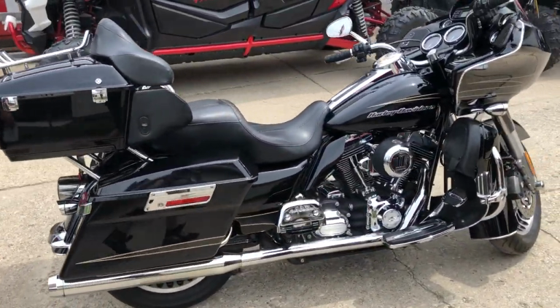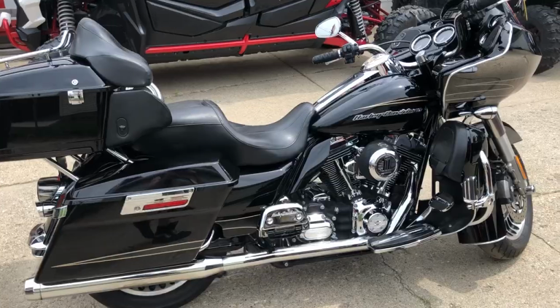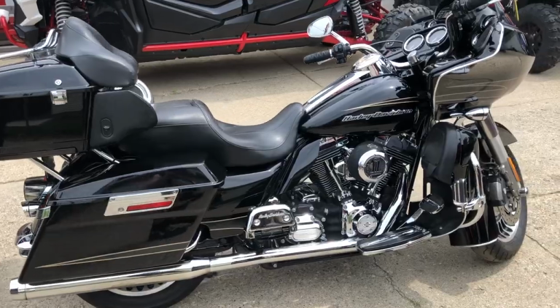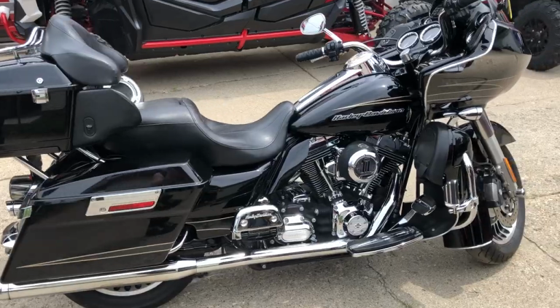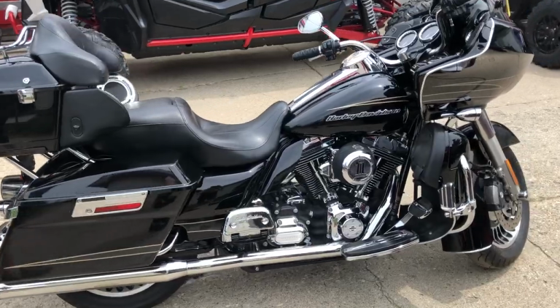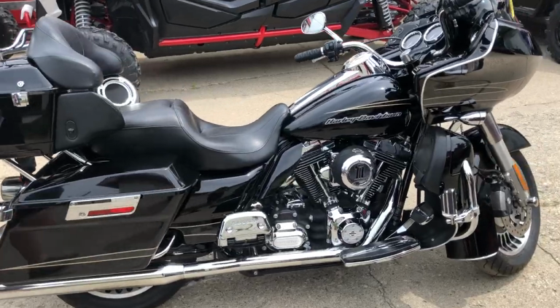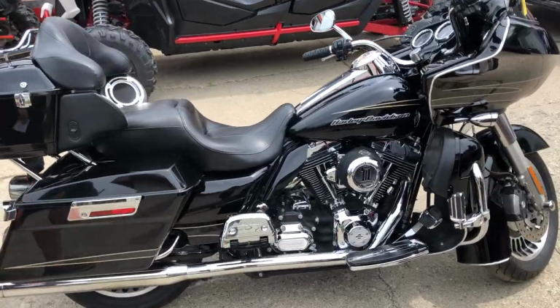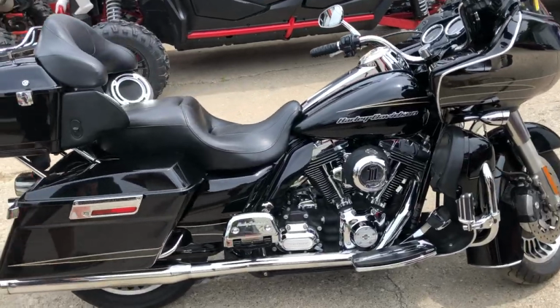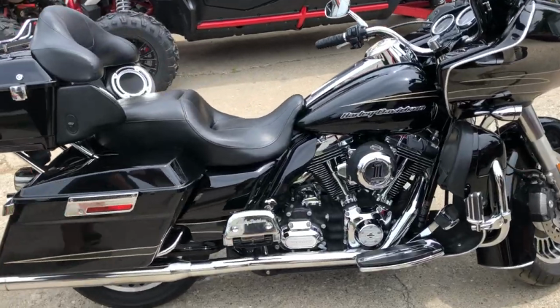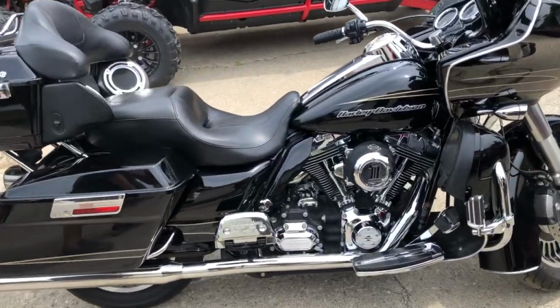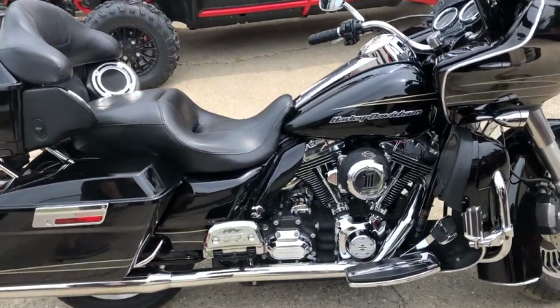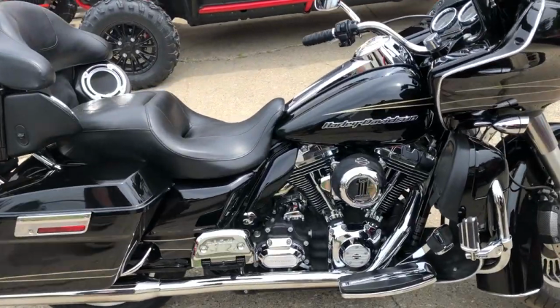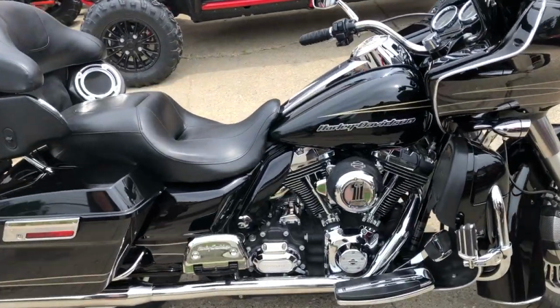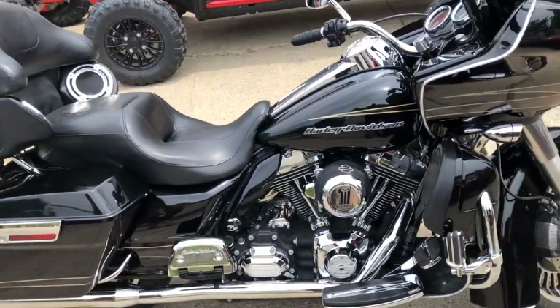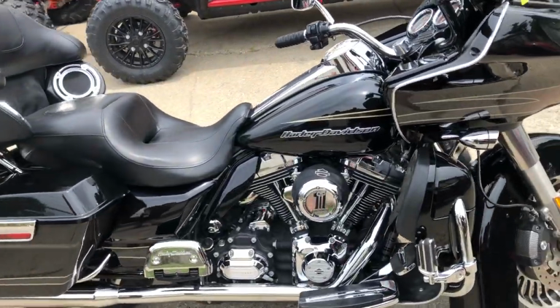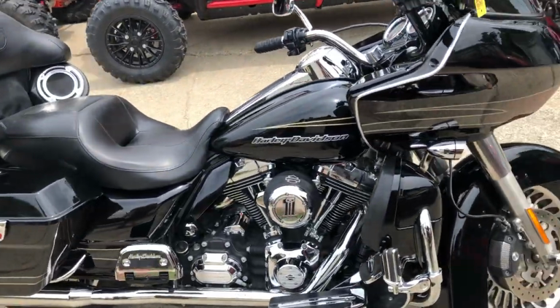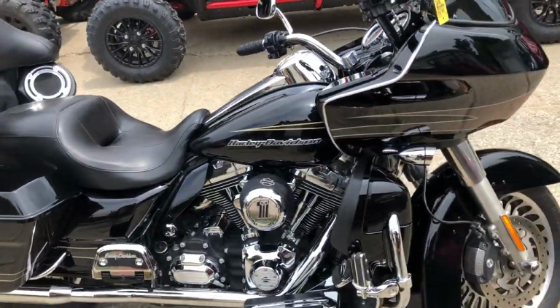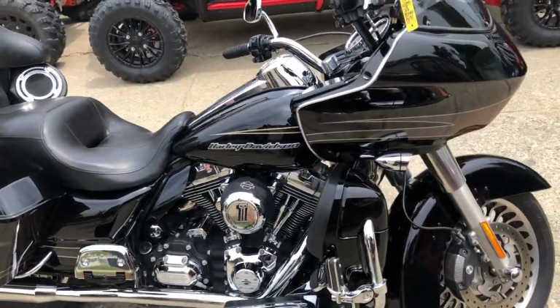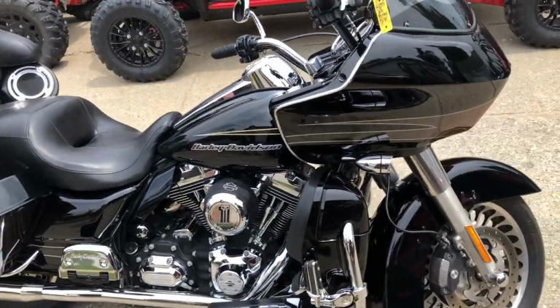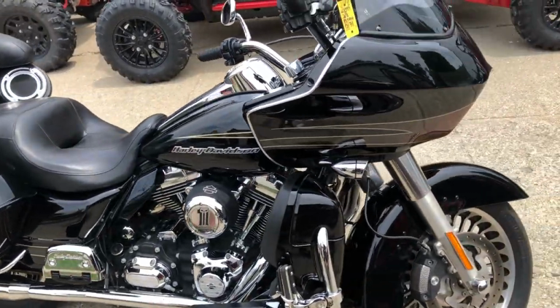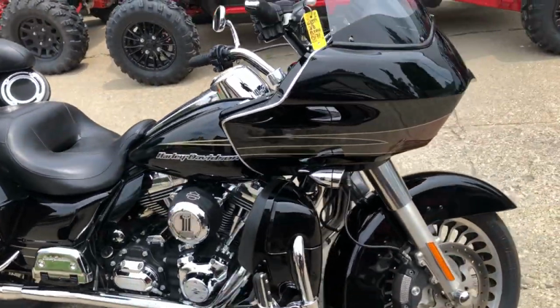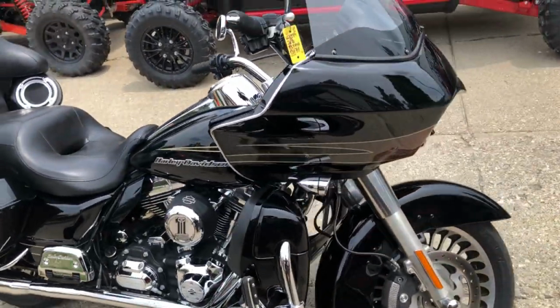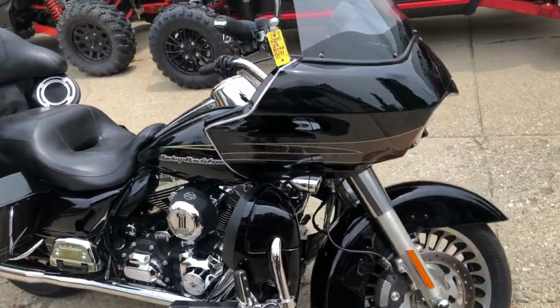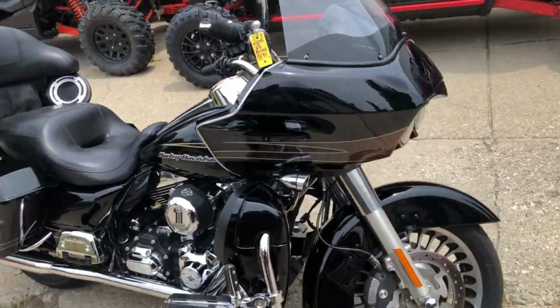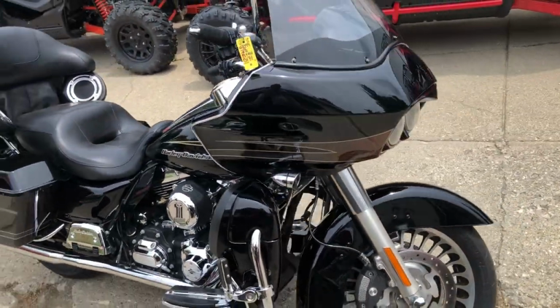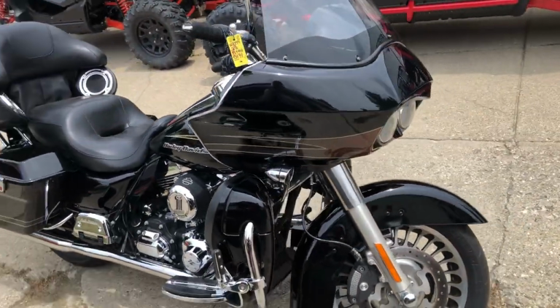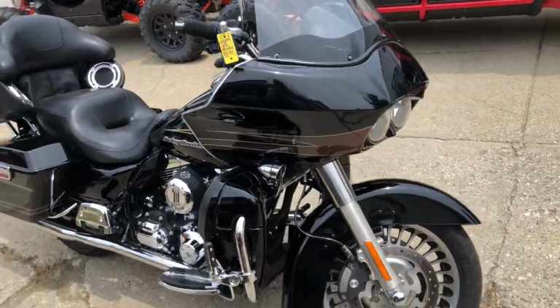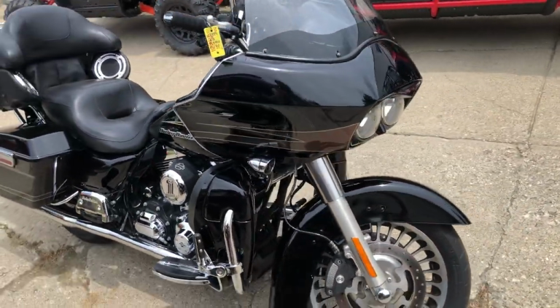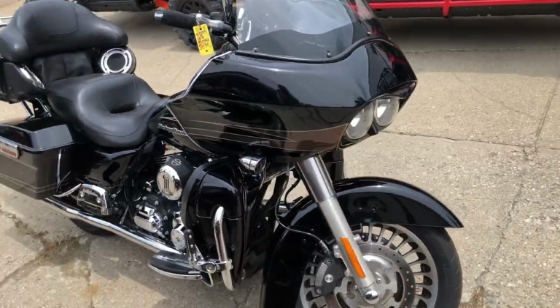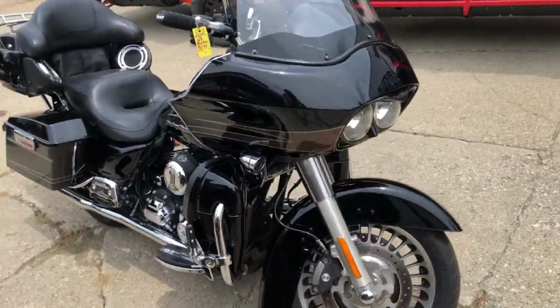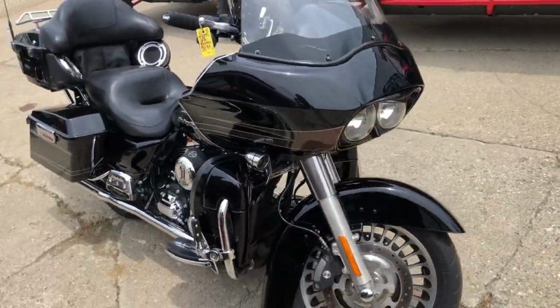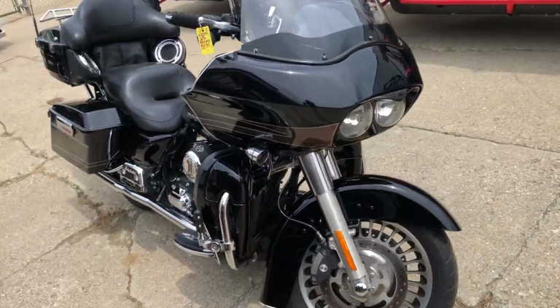Got the Harley Davidson intake, highway pegs, upgraded floorboards, lower controls, and a dual Reinhardt exhaust. That sounds great.